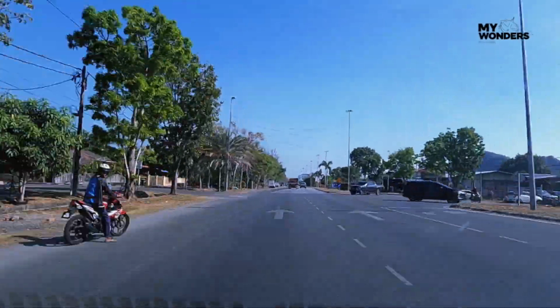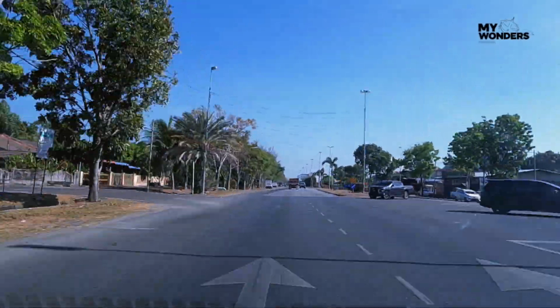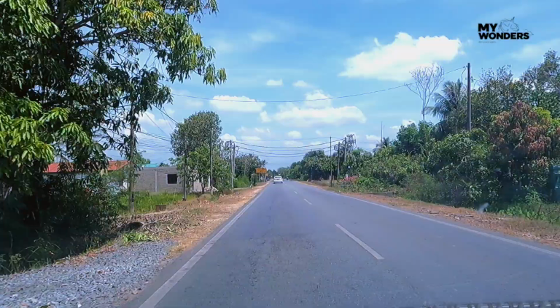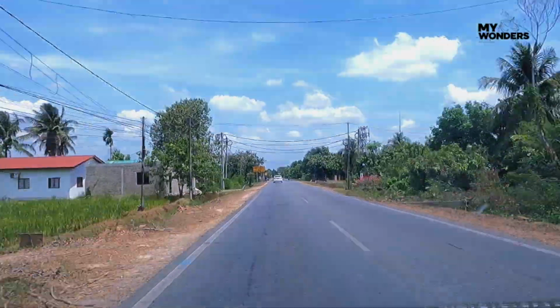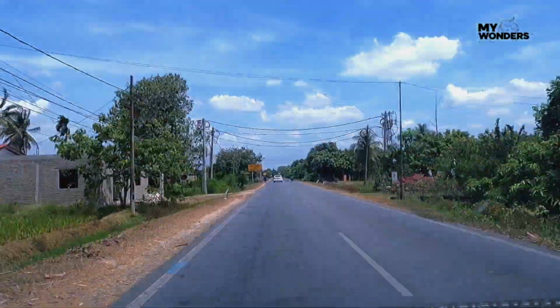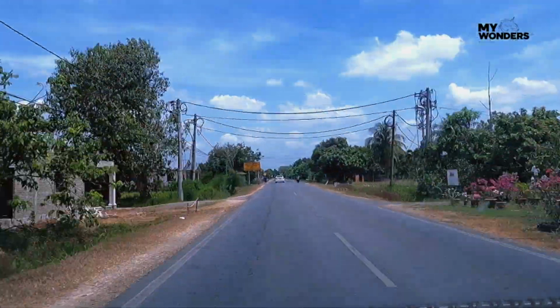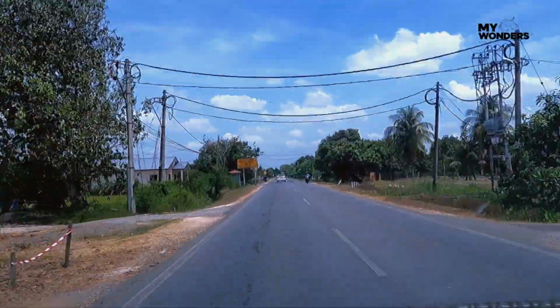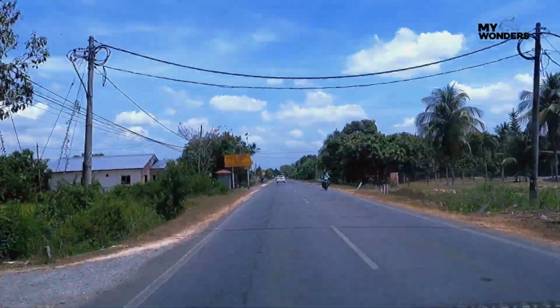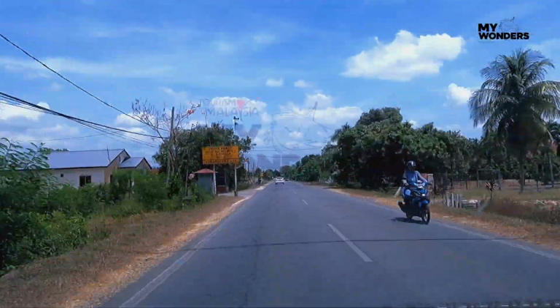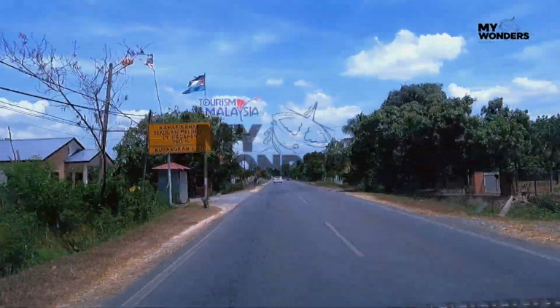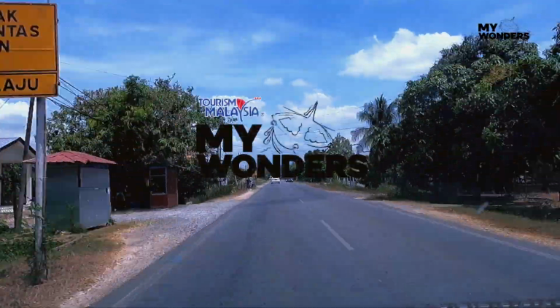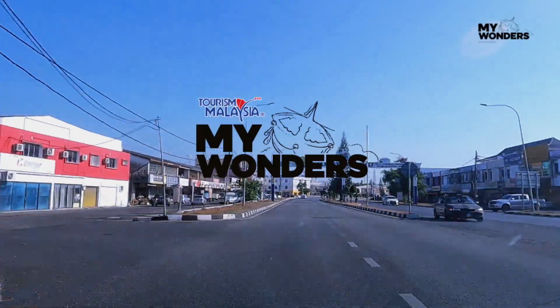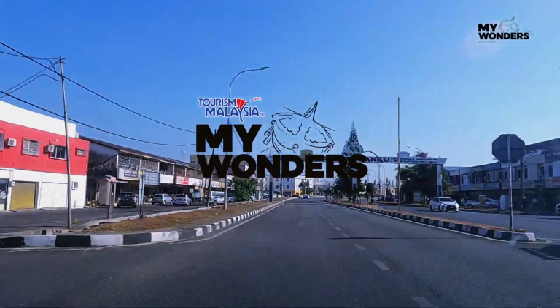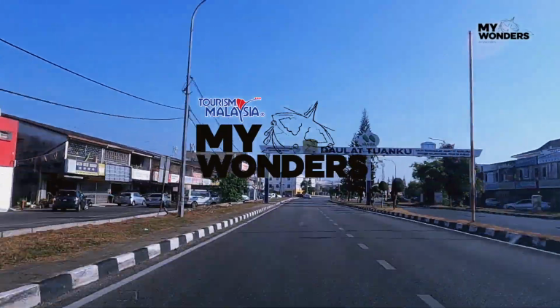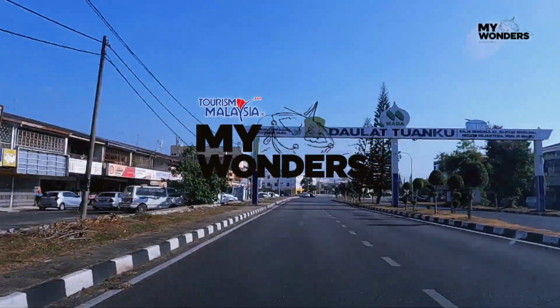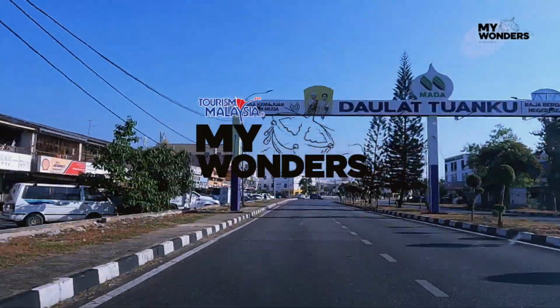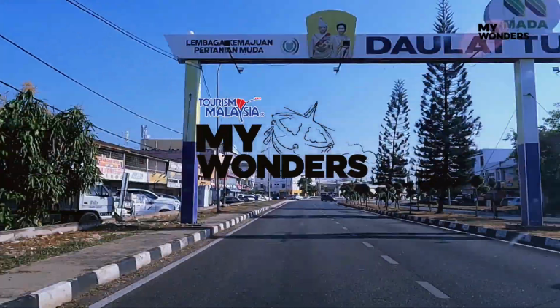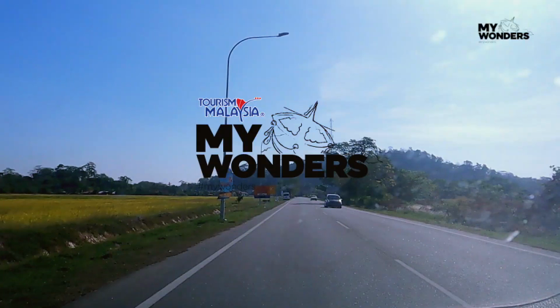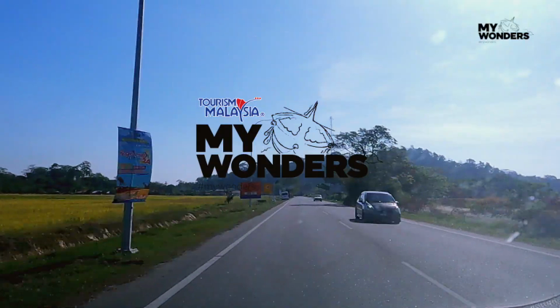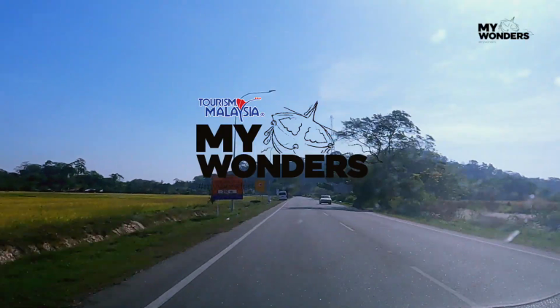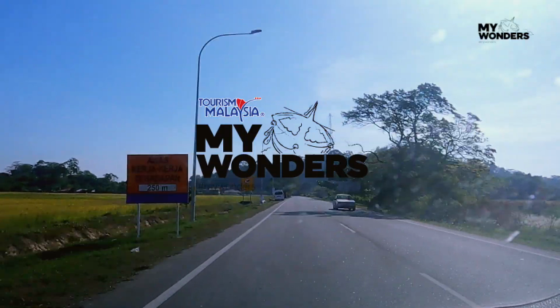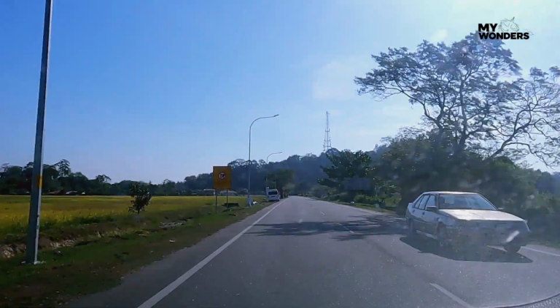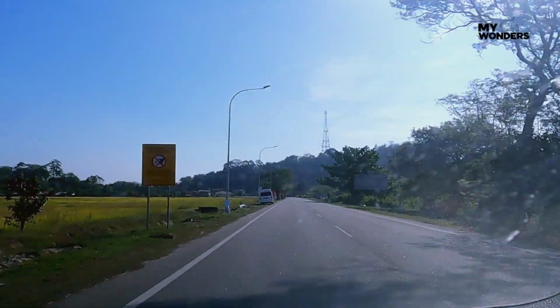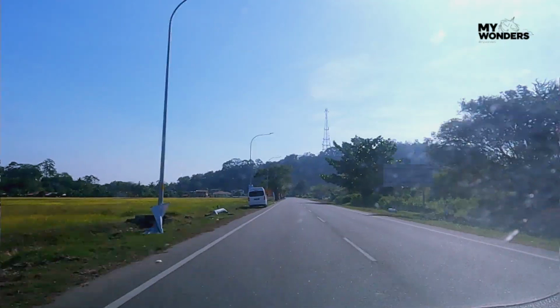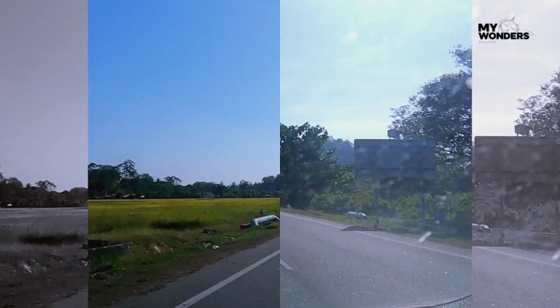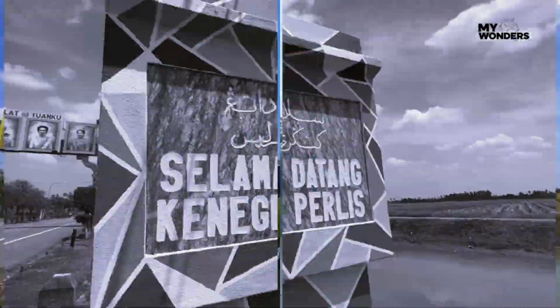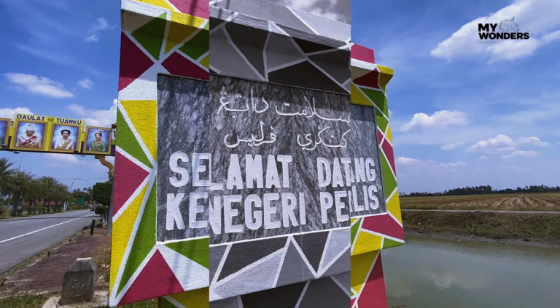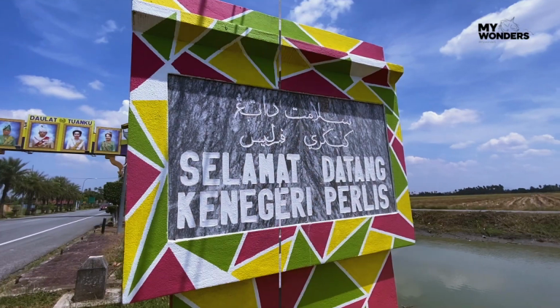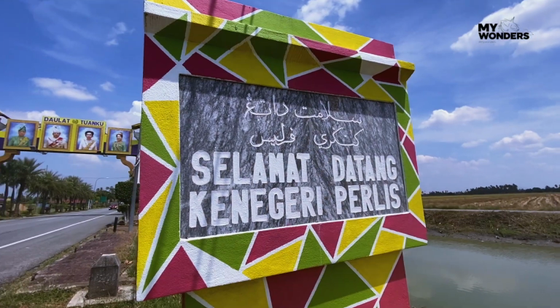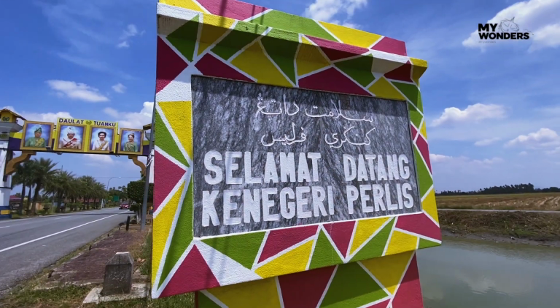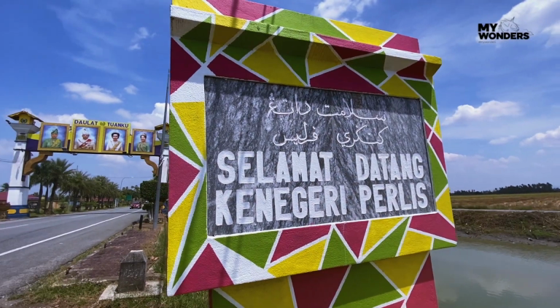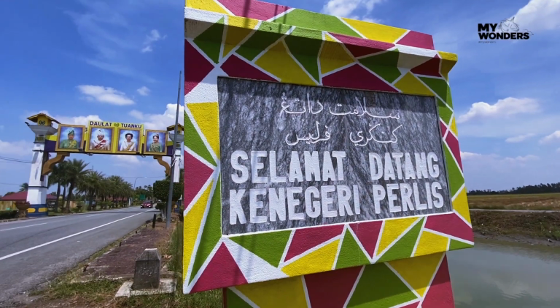Wondering where to go for your next trip around Malaysia? Let's head to Perlis Indrakayangan.